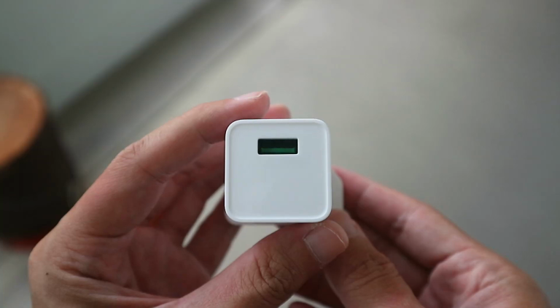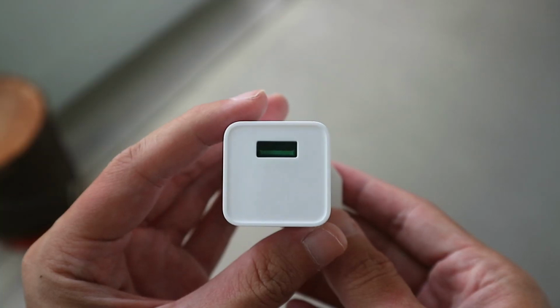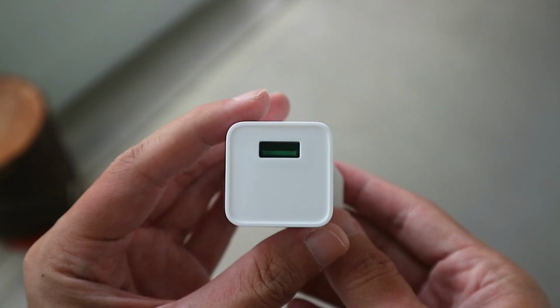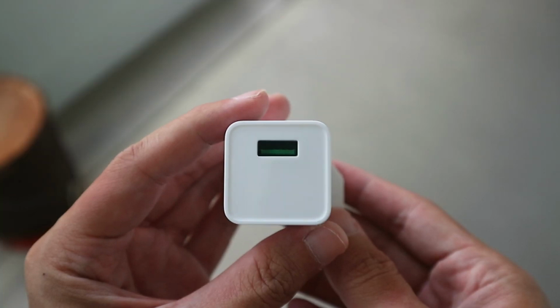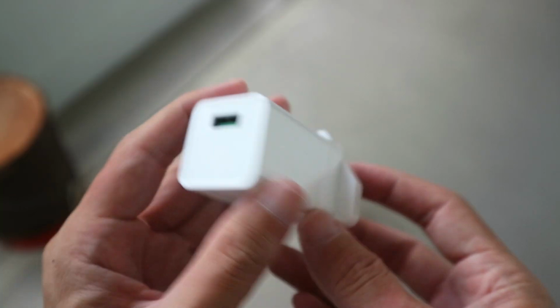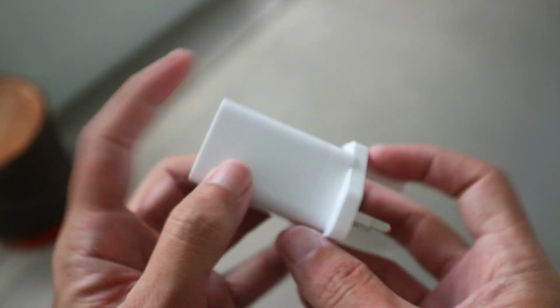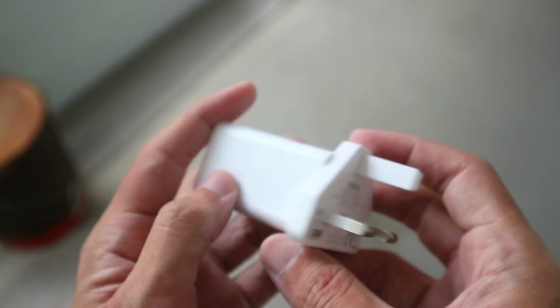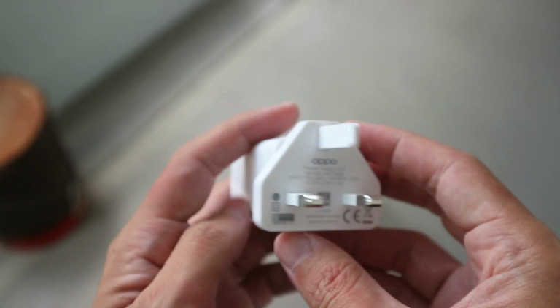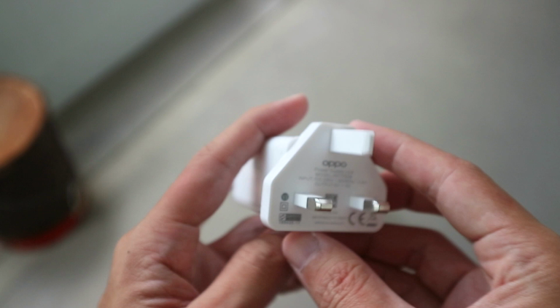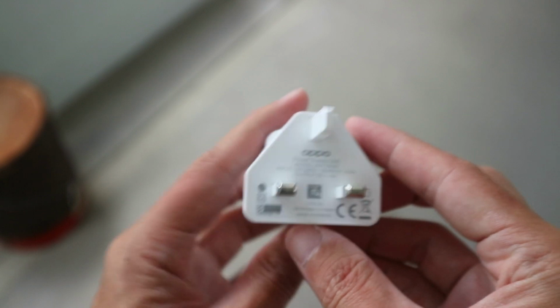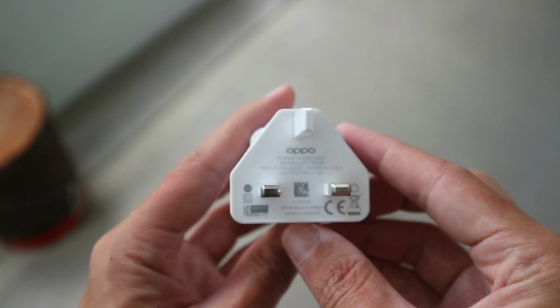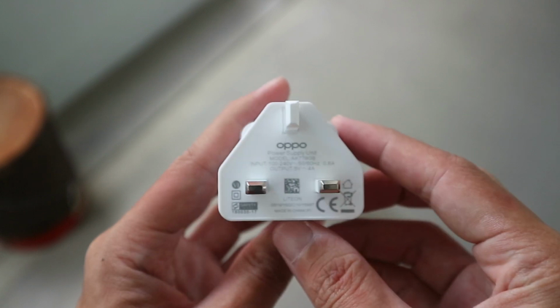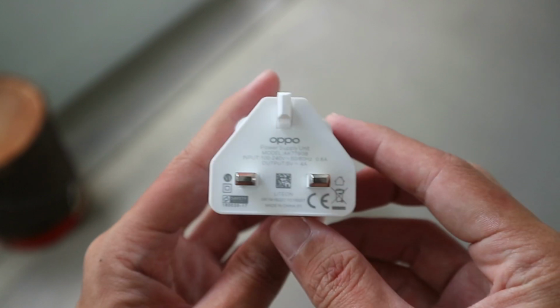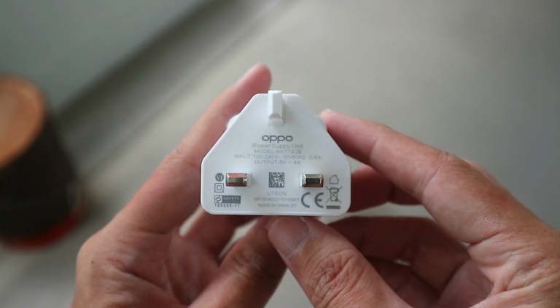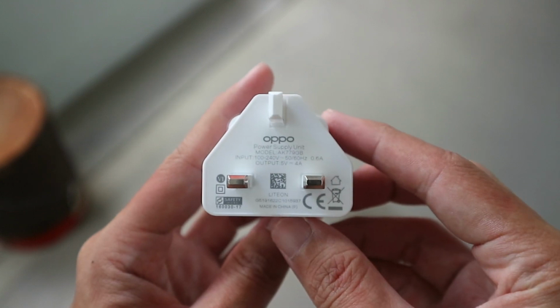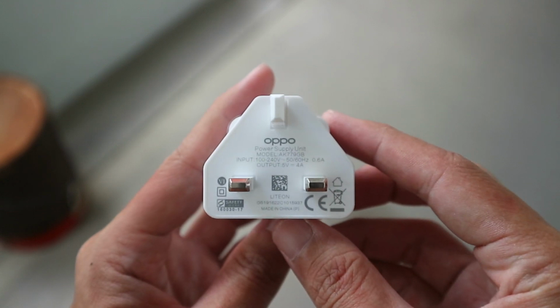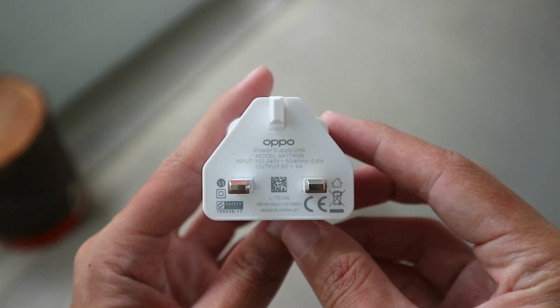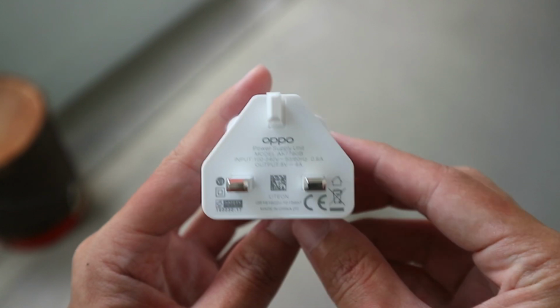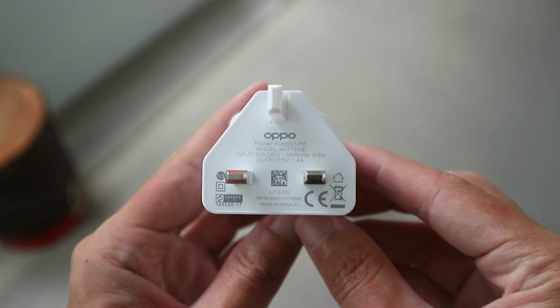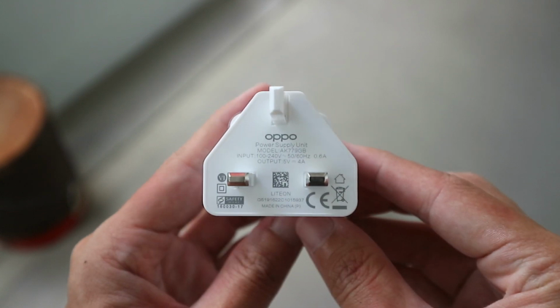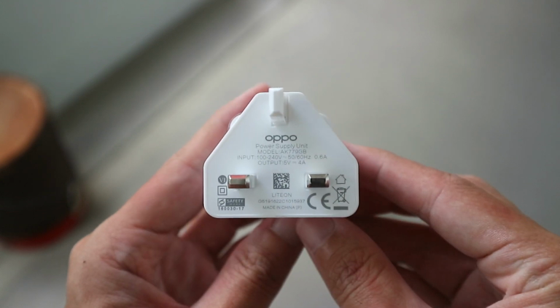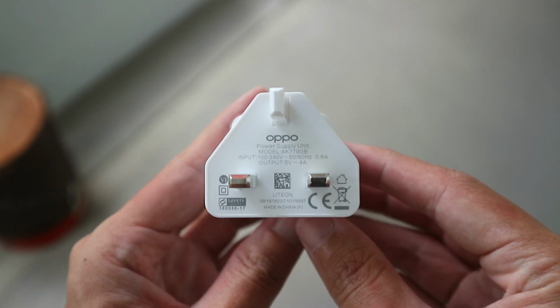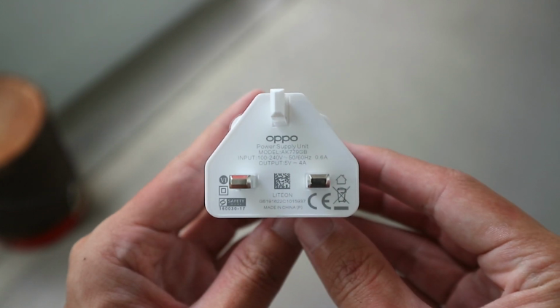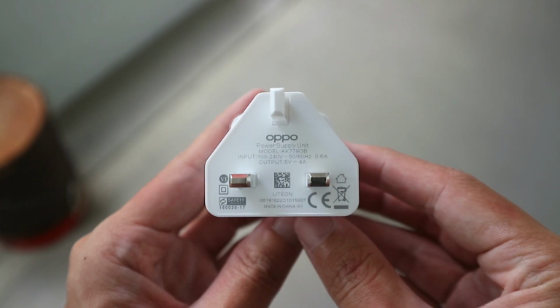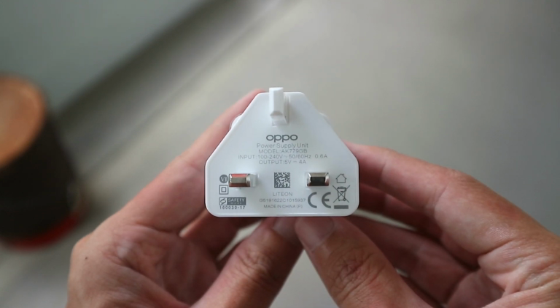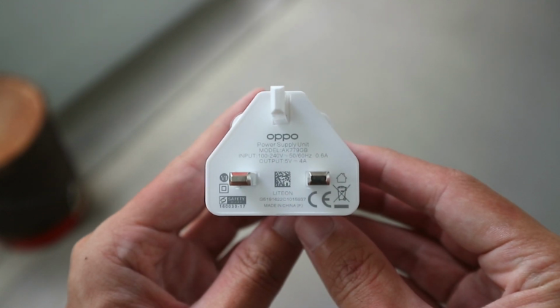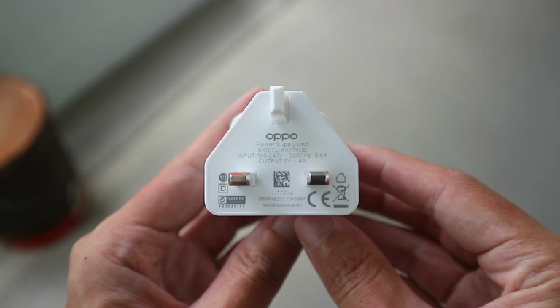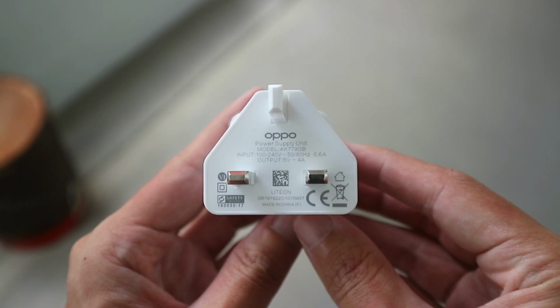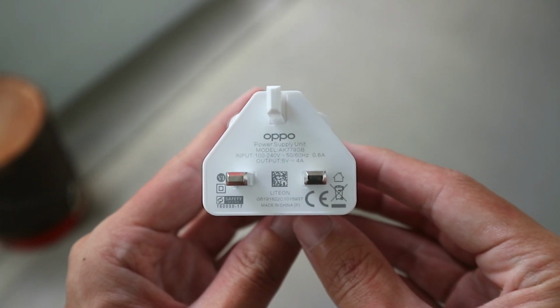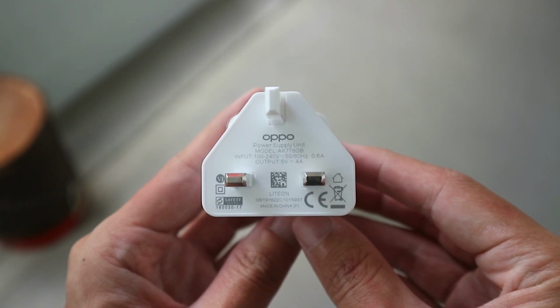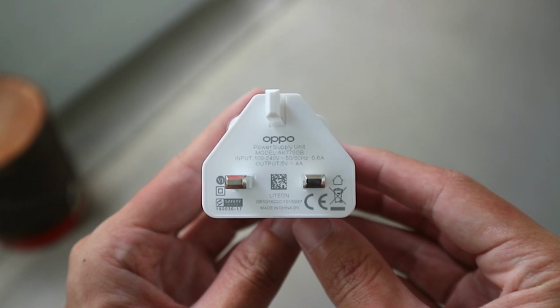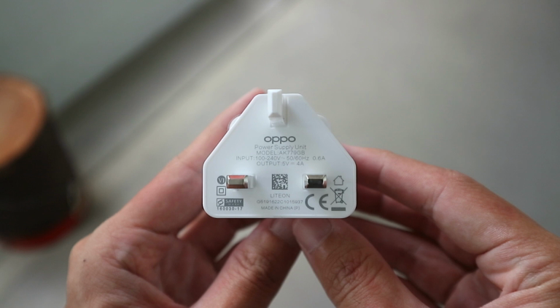Like the Reno, we're getting 20W fast charging with the included charger. So despite the larger battery, it charges really quickly.